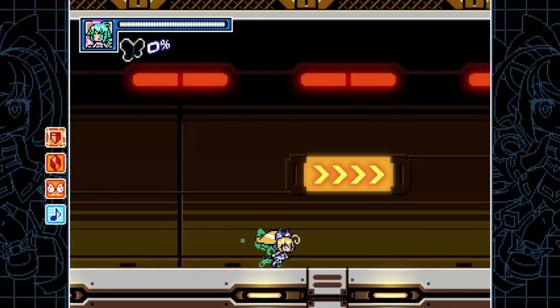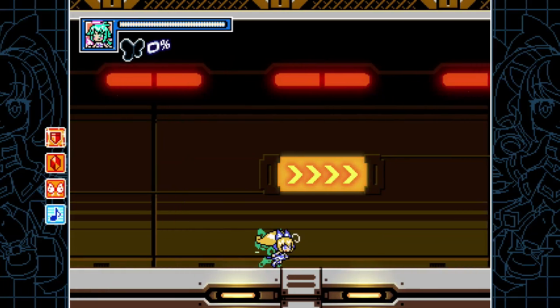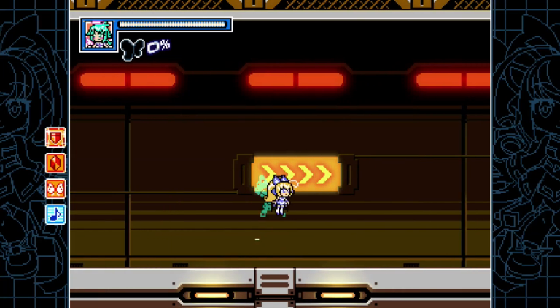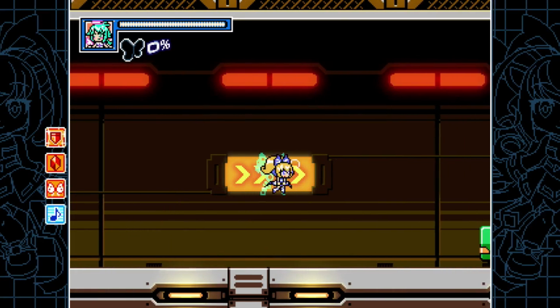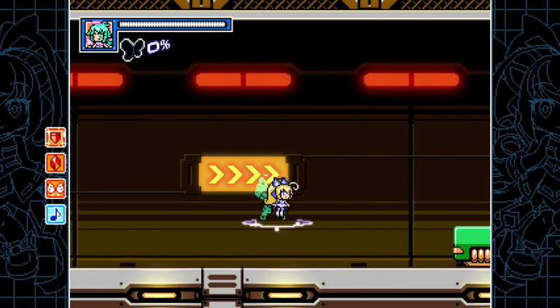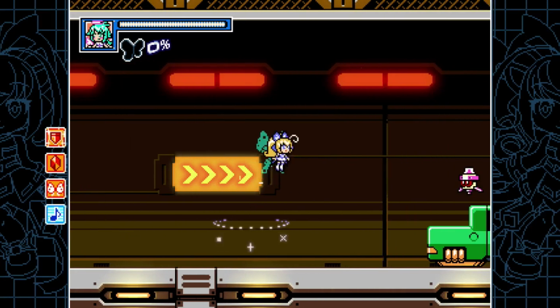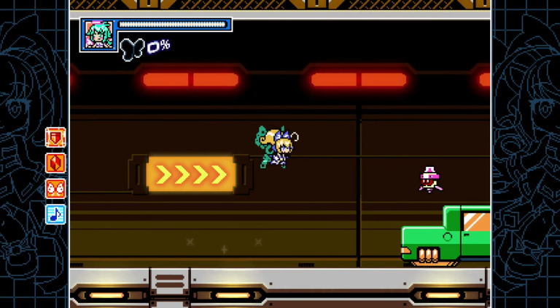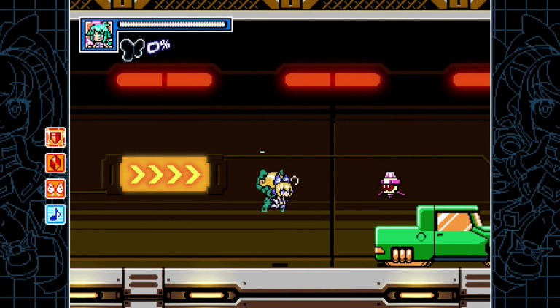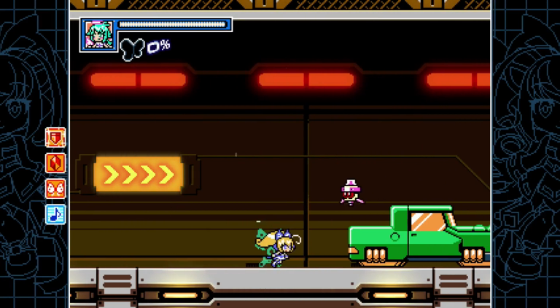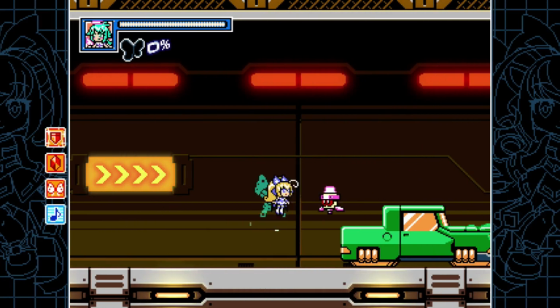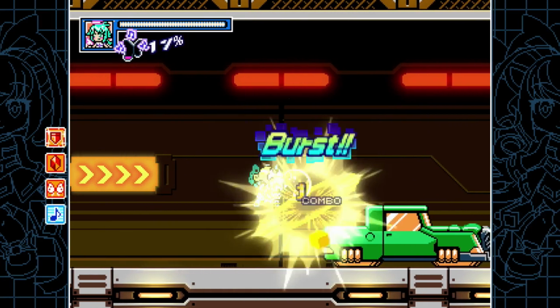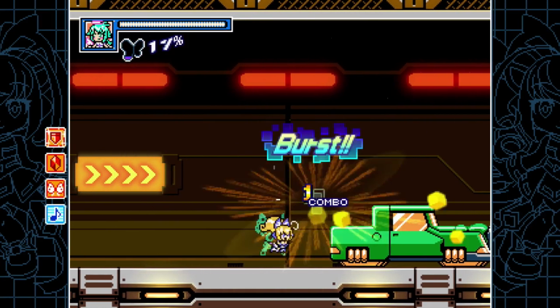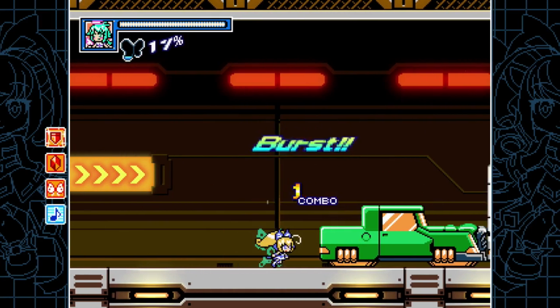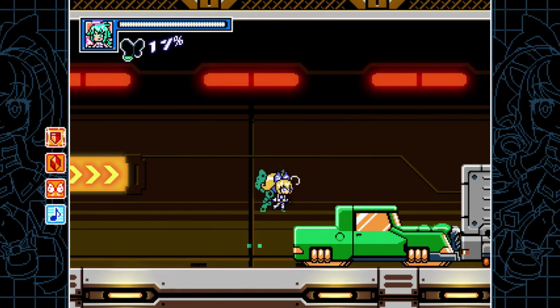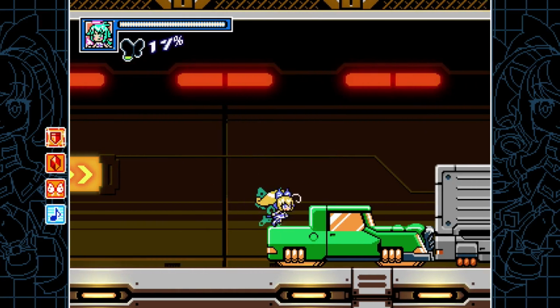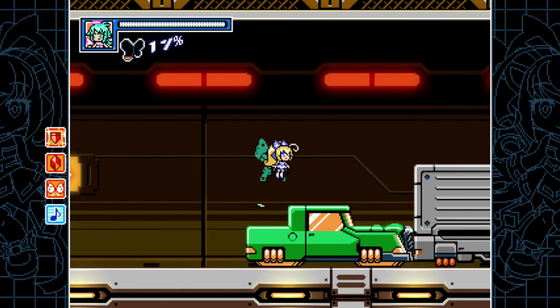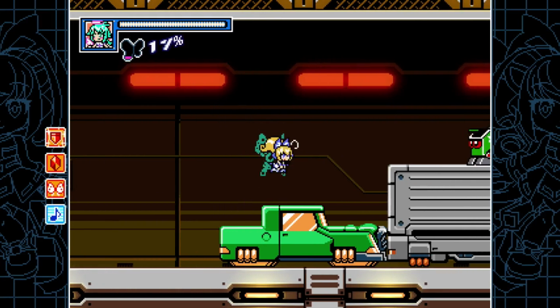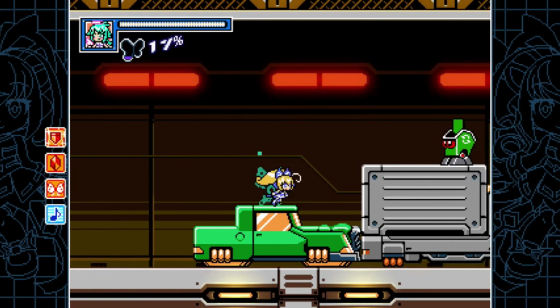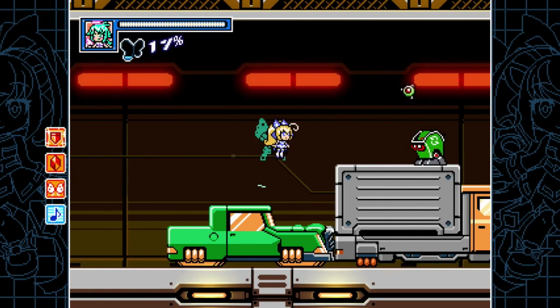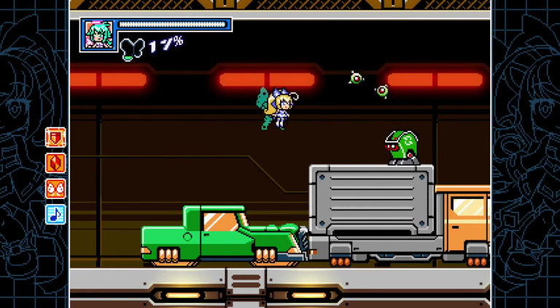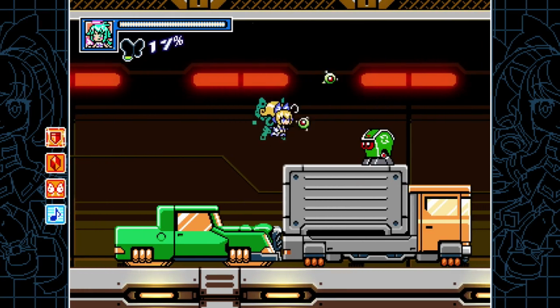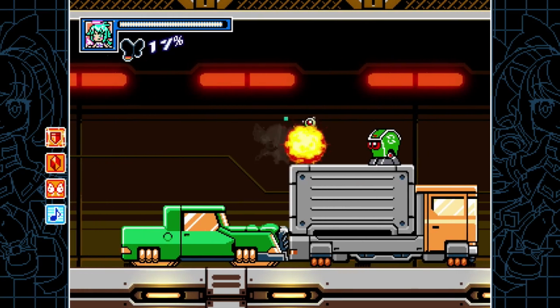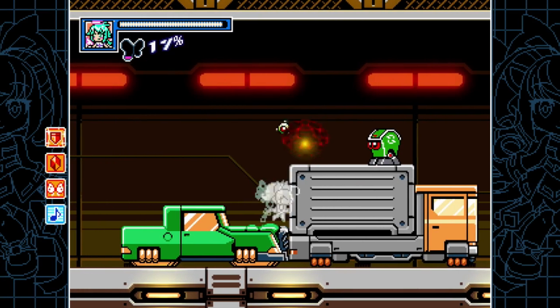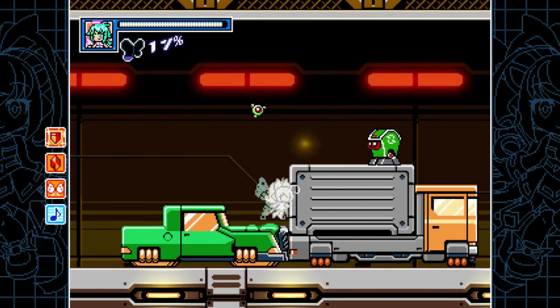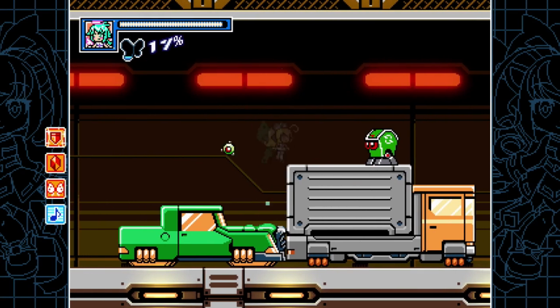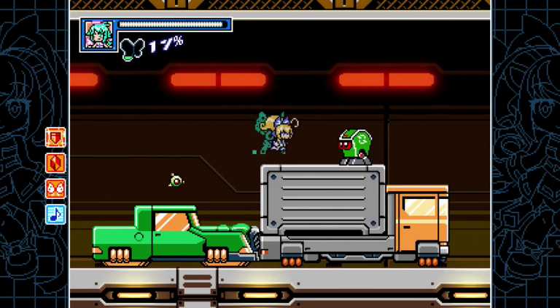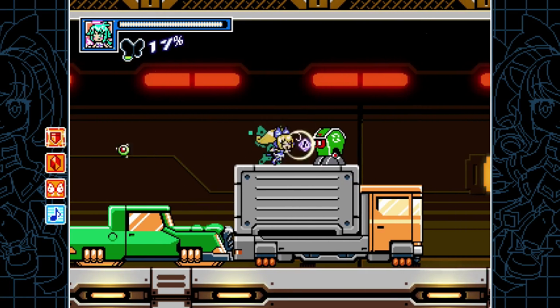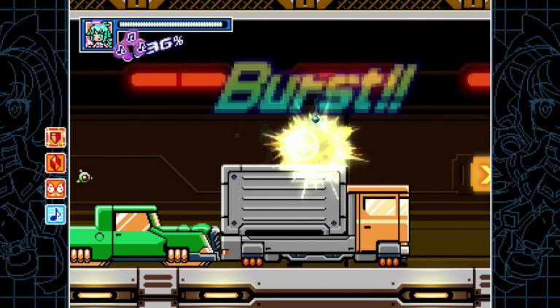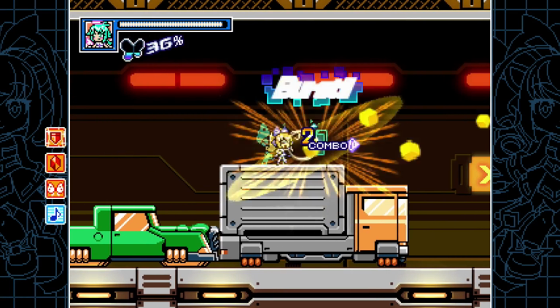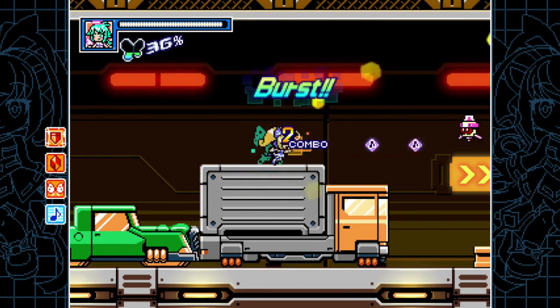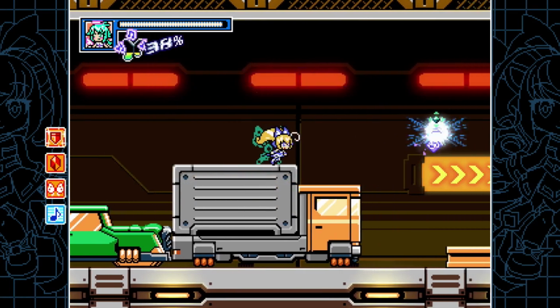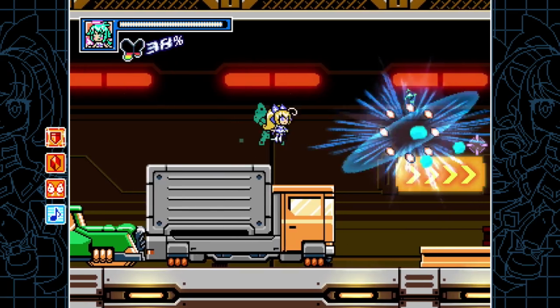This is the DLC character Jewel, who, like all the others, is two bucks for Mighty Gun Bowl Burst.